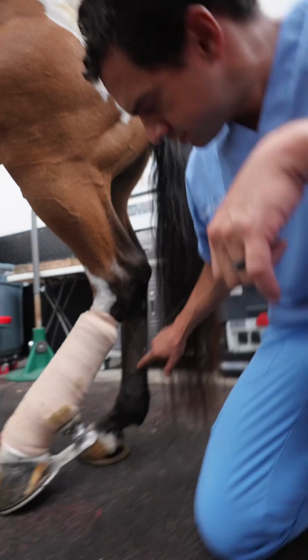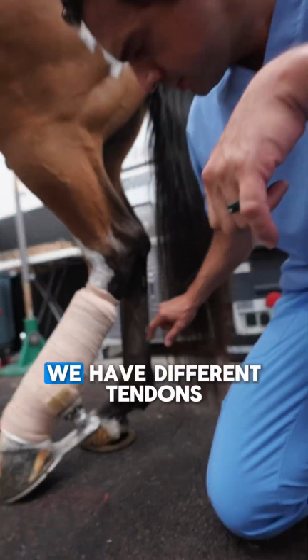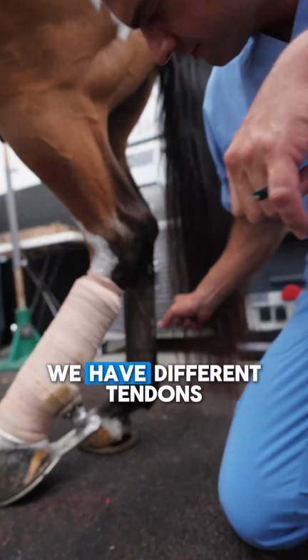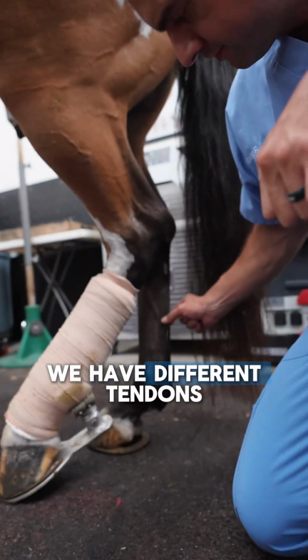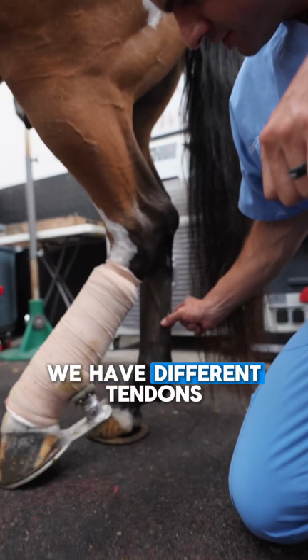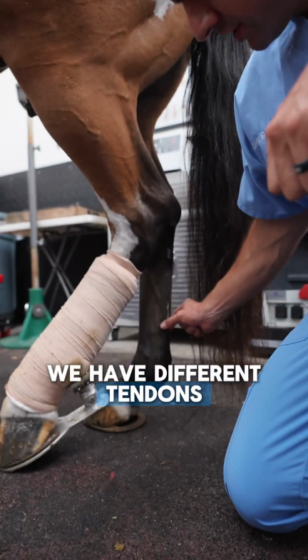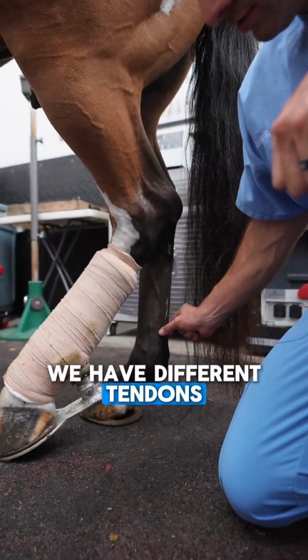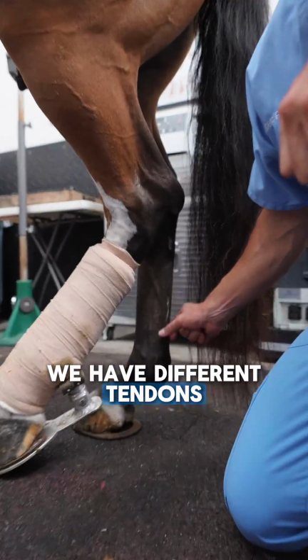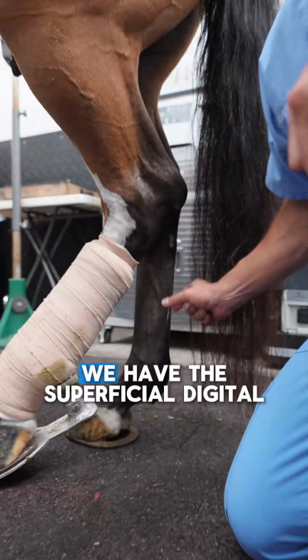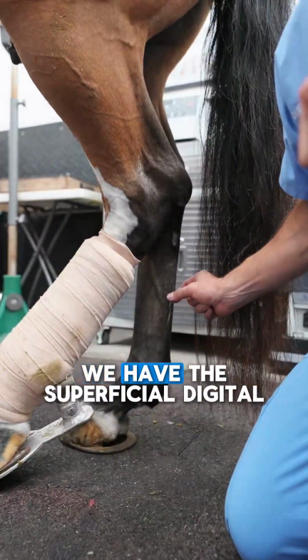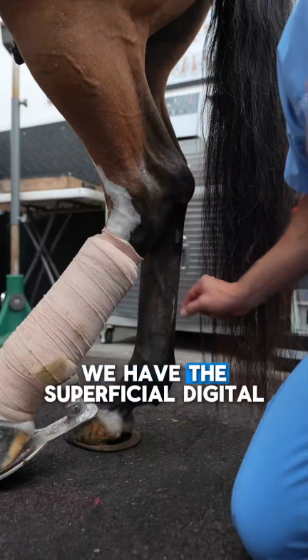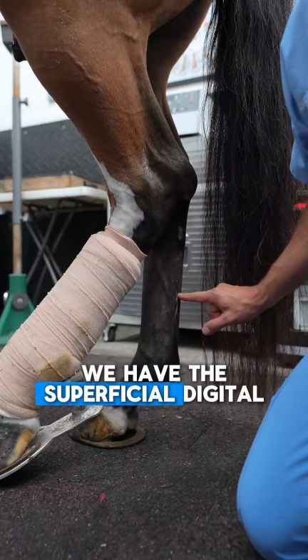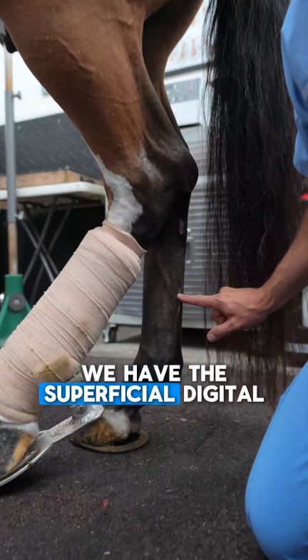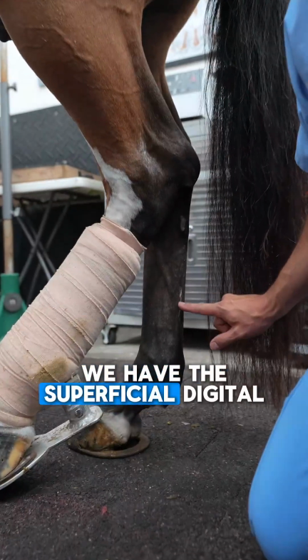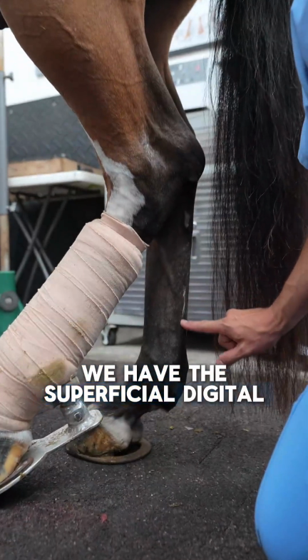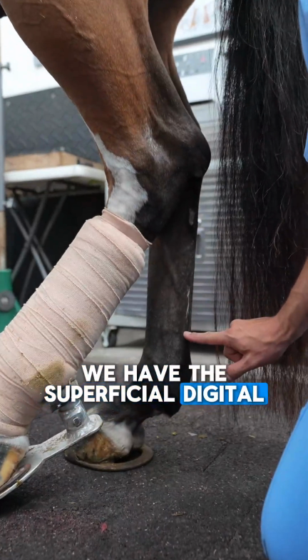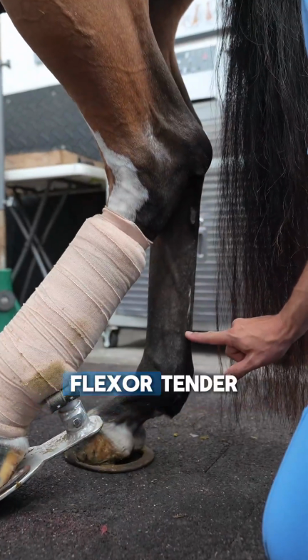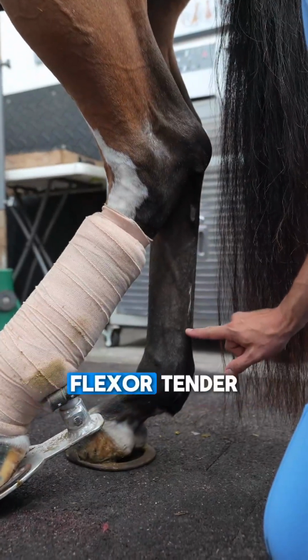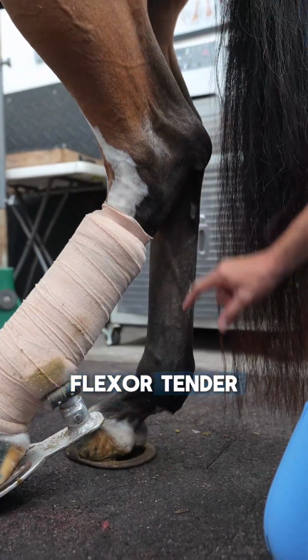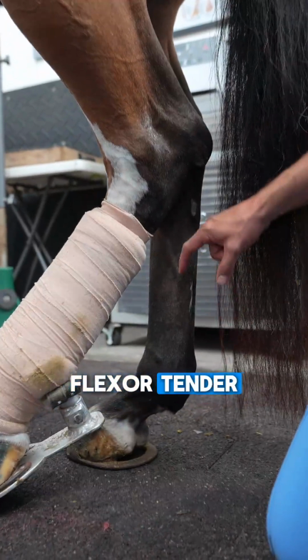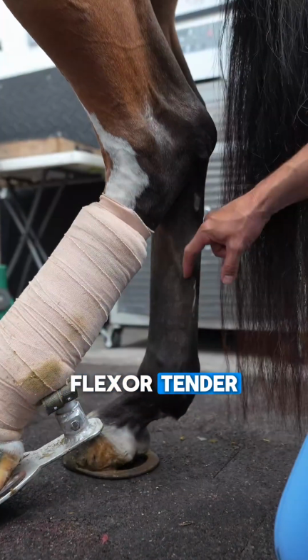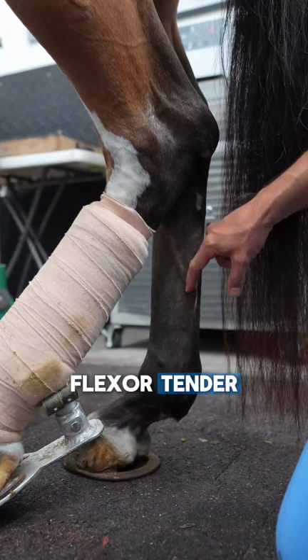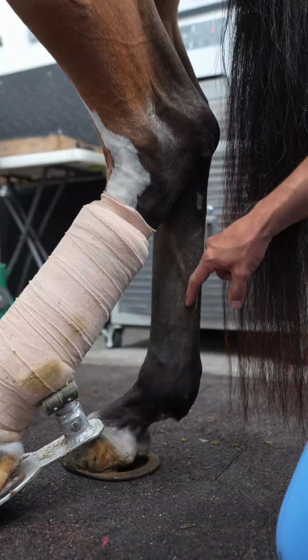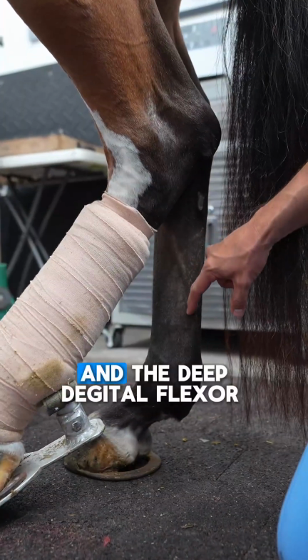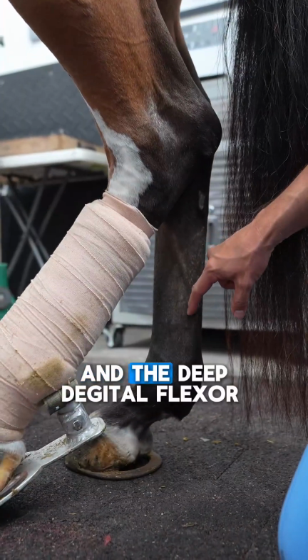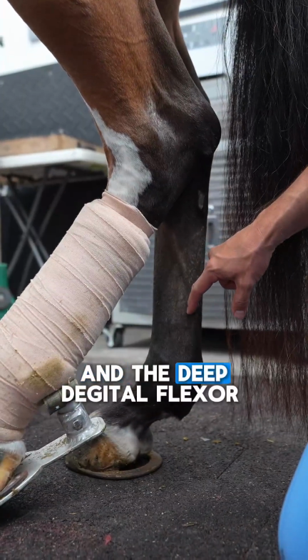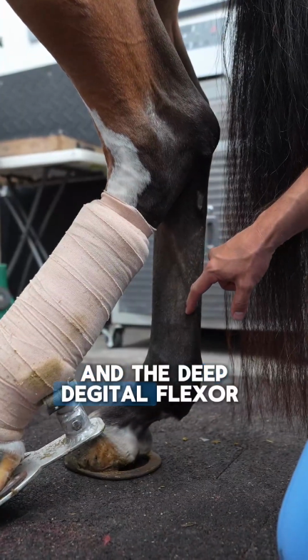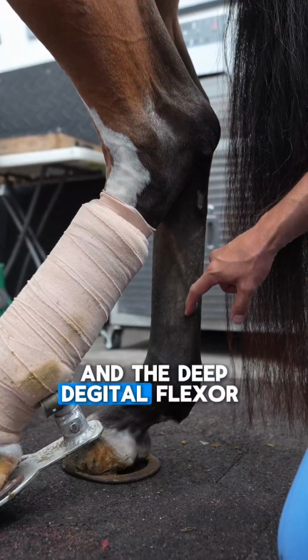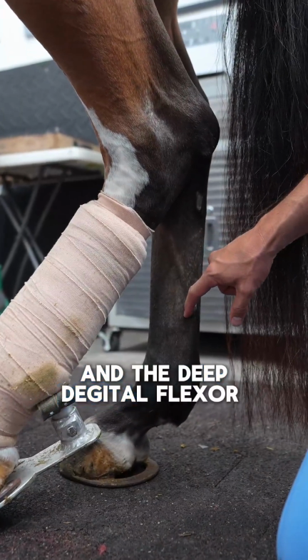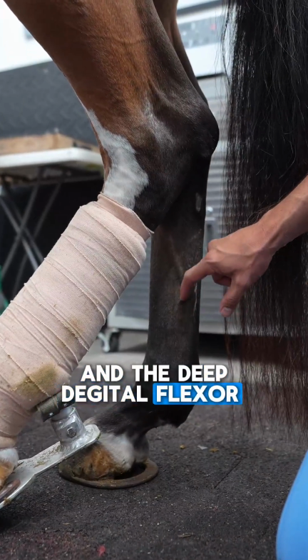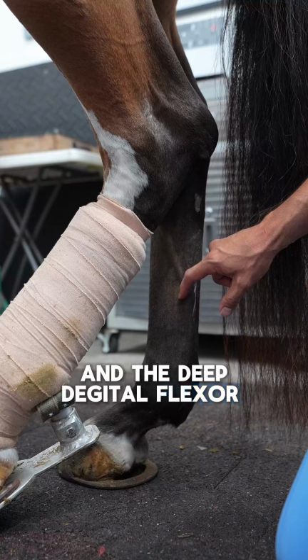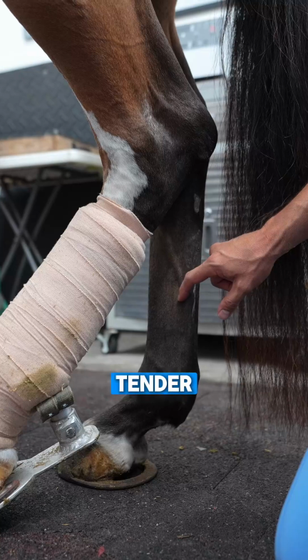We have different tendons — the superficial digital flexor tendon and the deep digital flexor tendon.